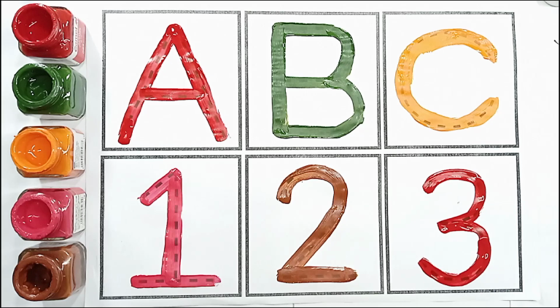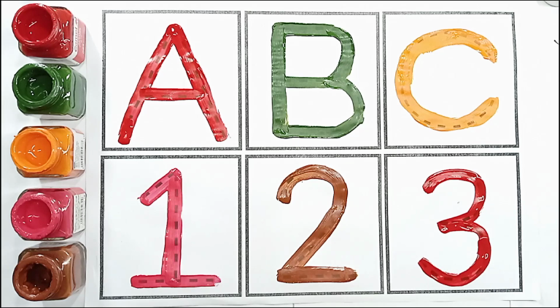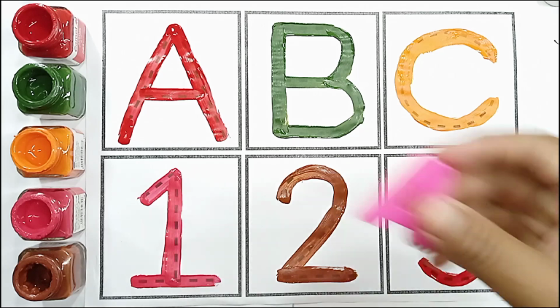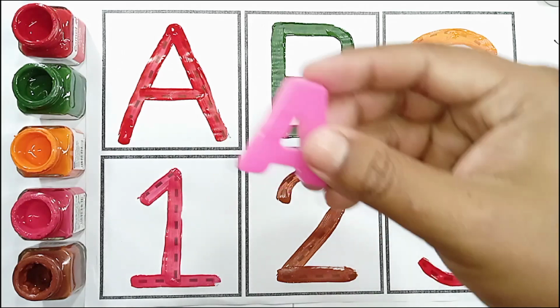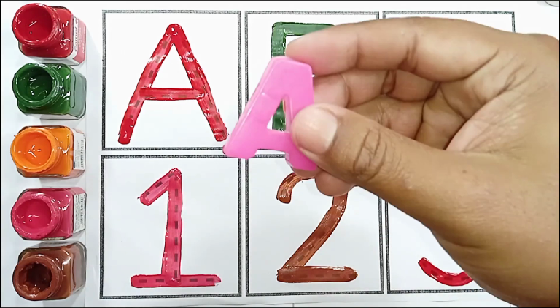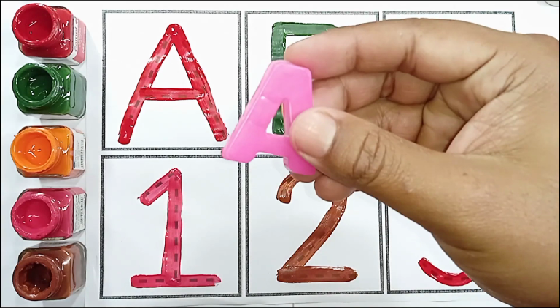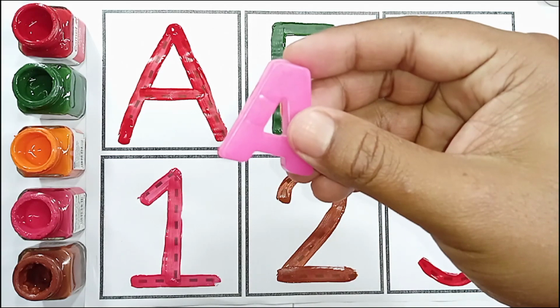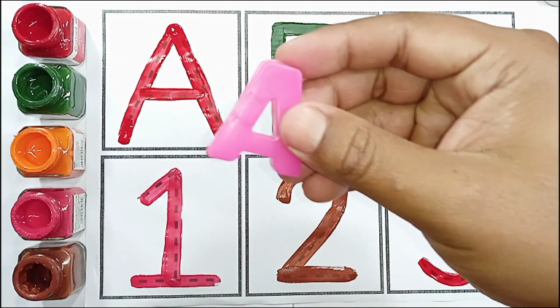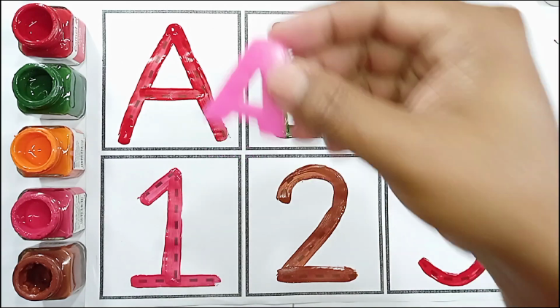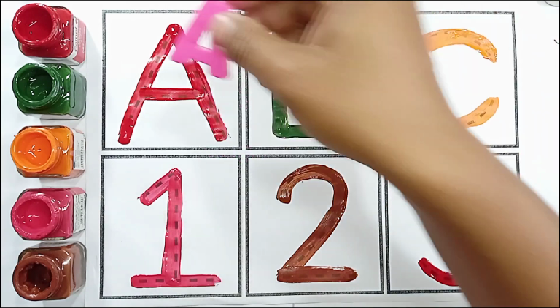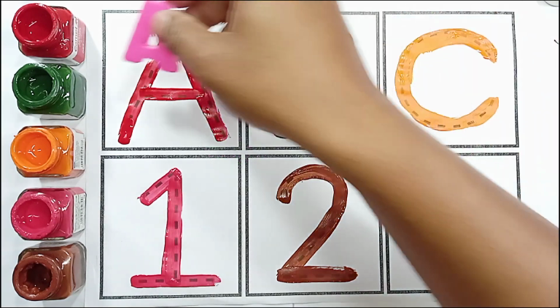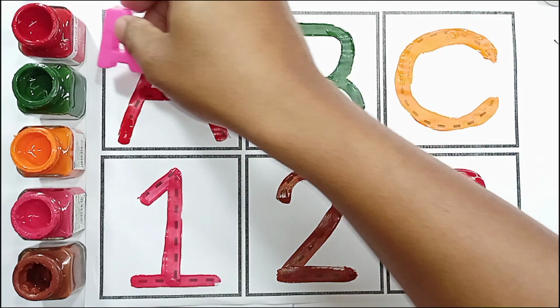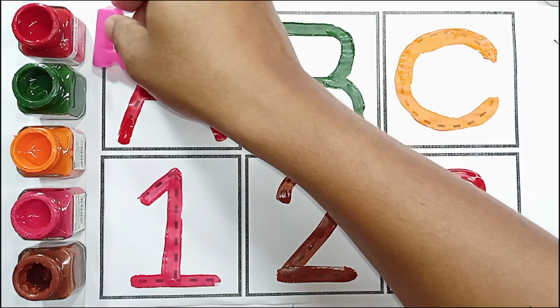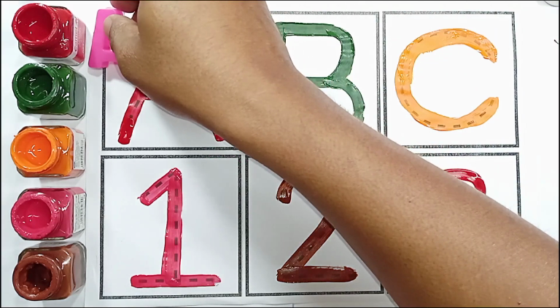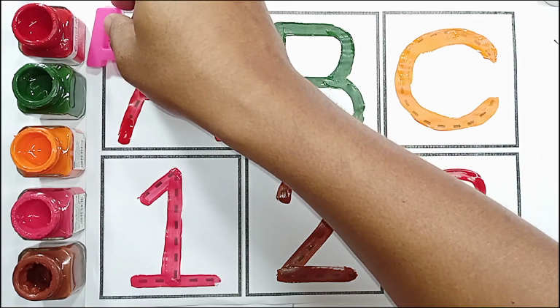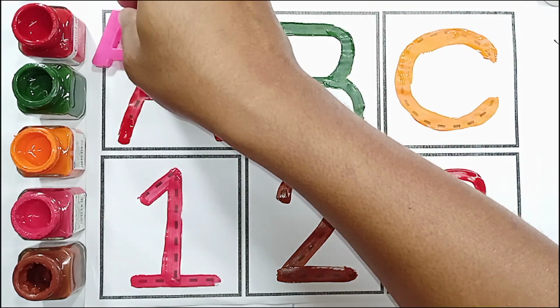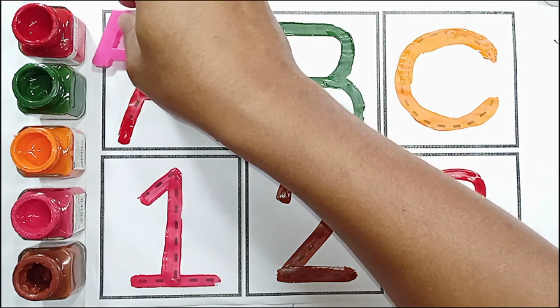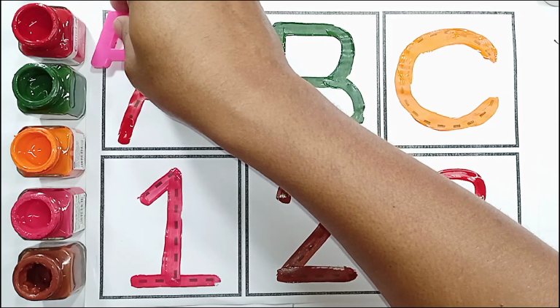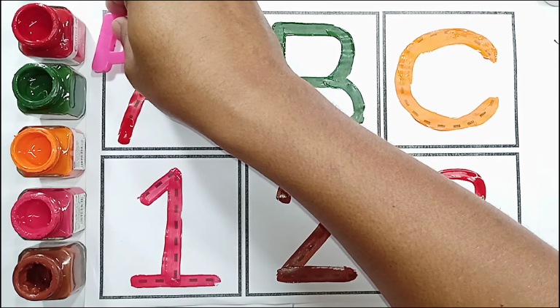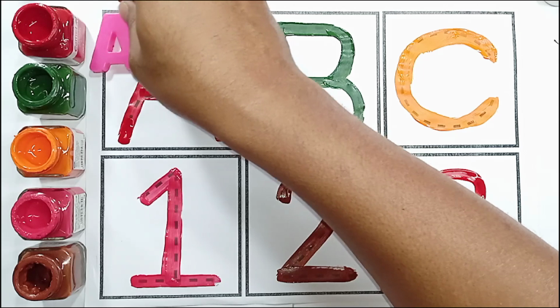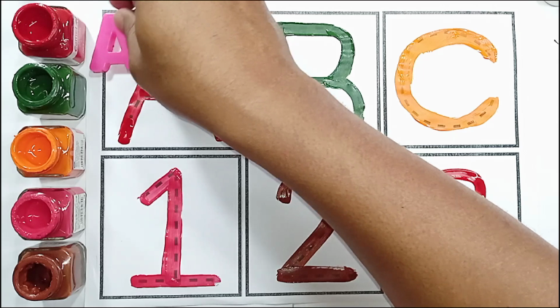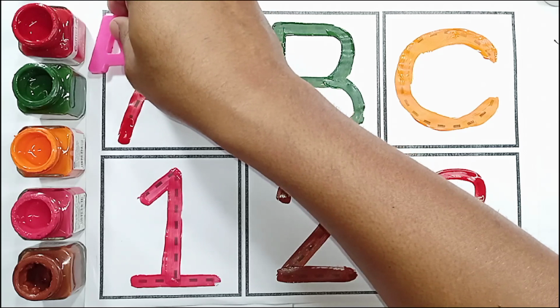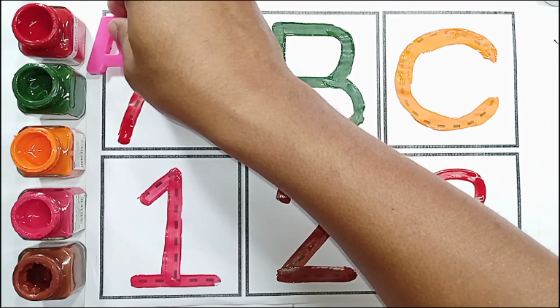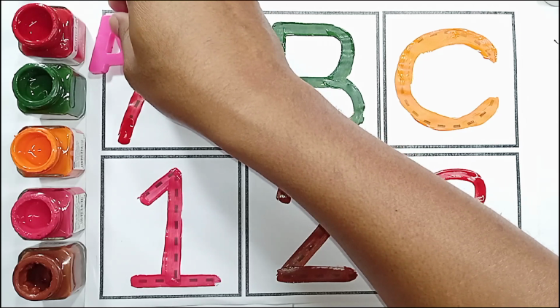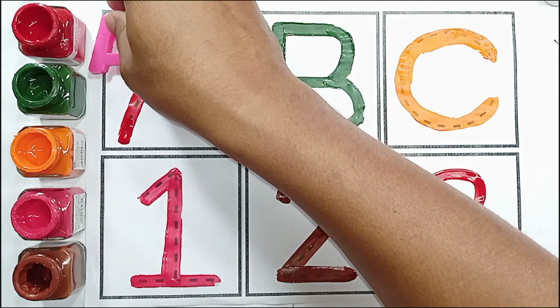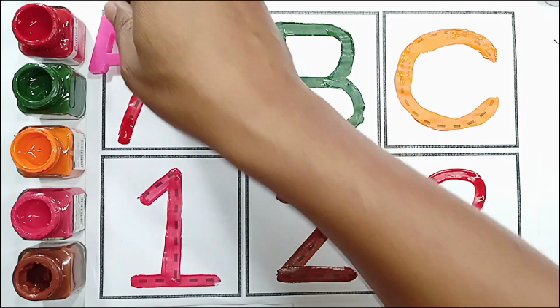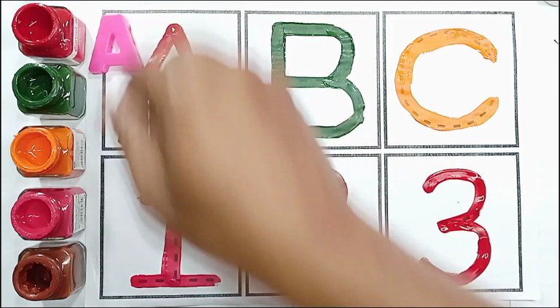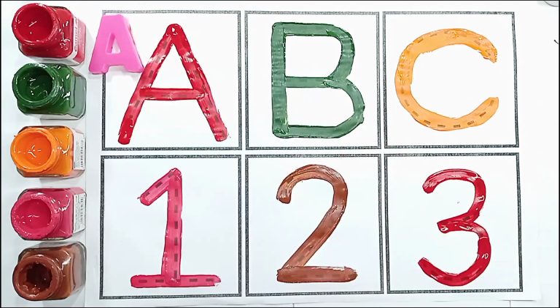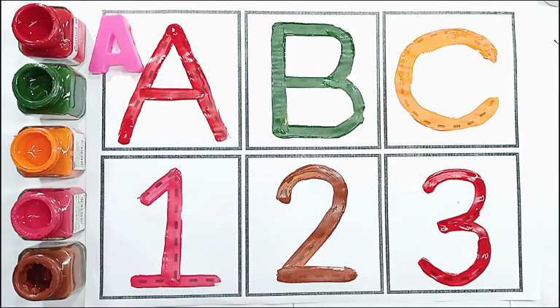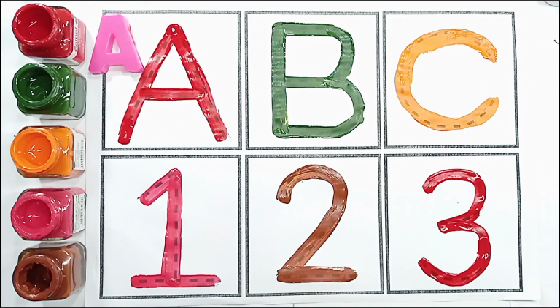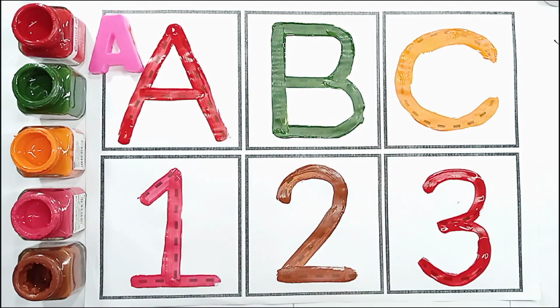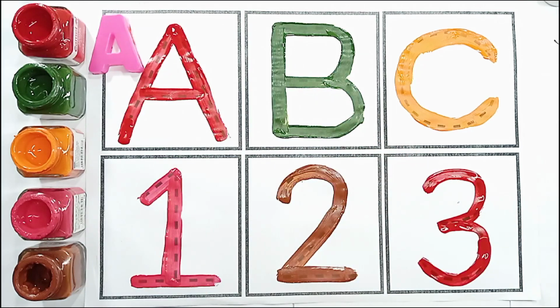Pink color, A. A for airplane. A for airplane.